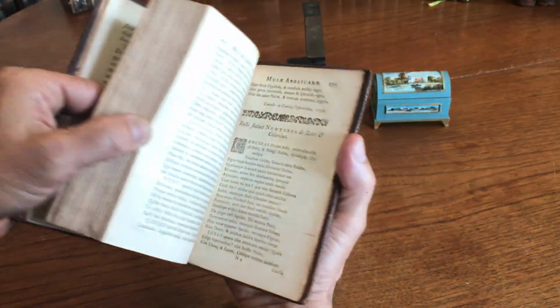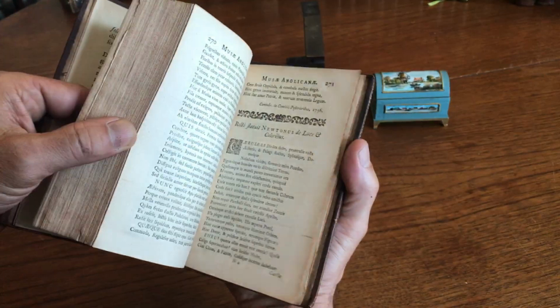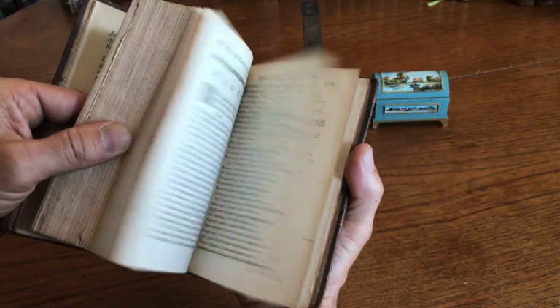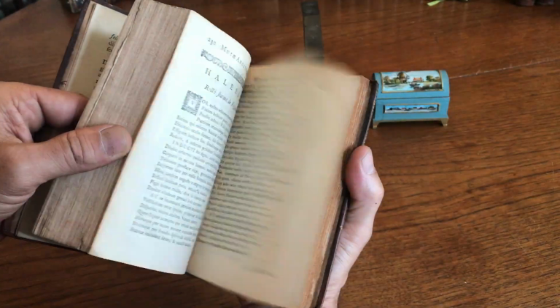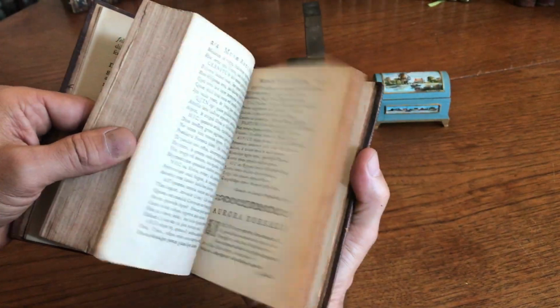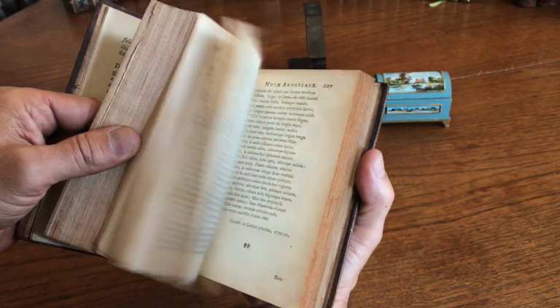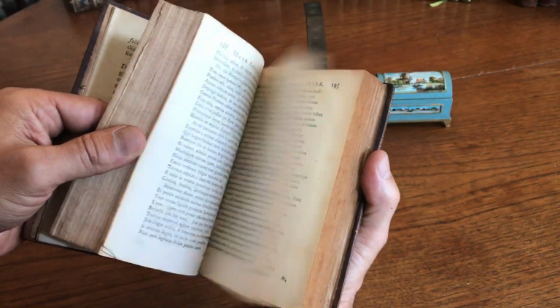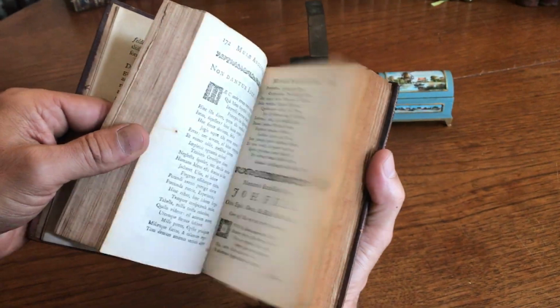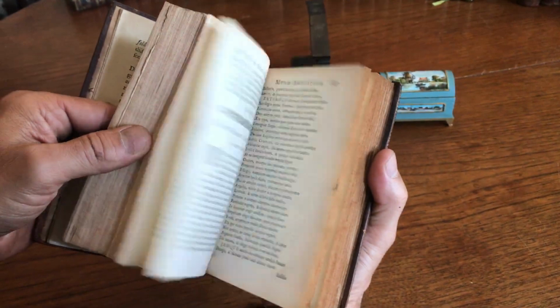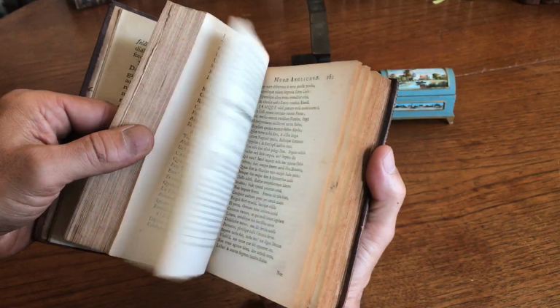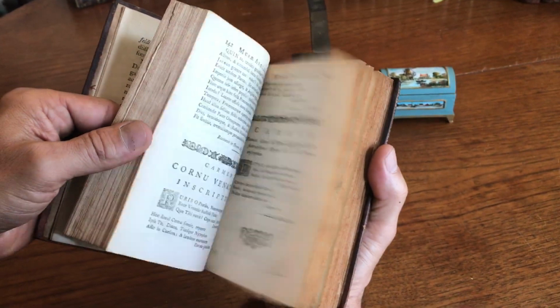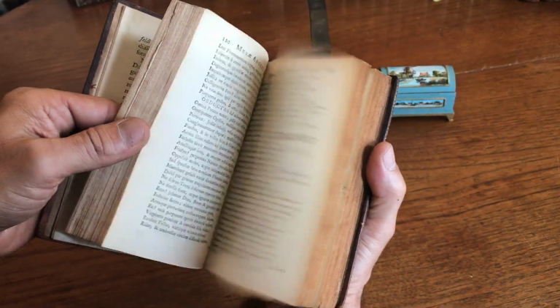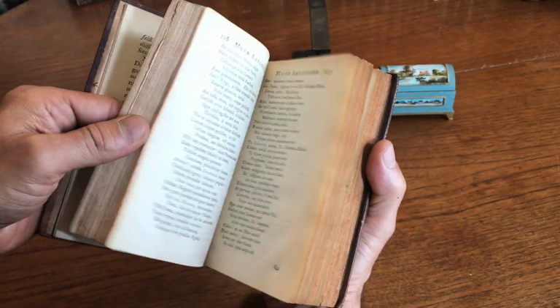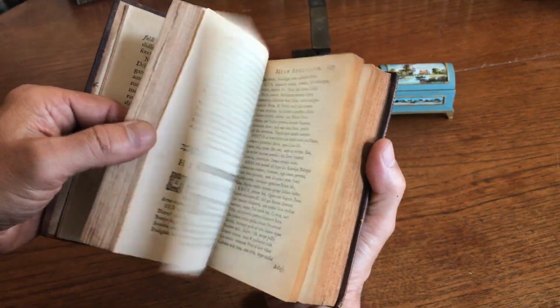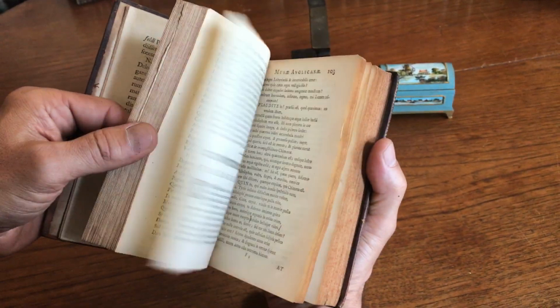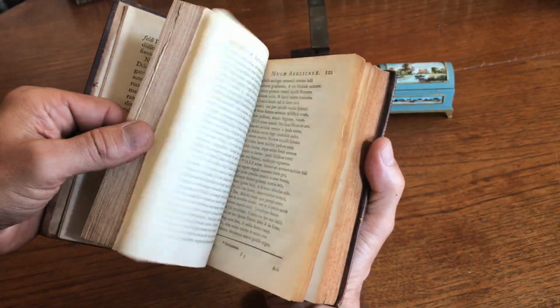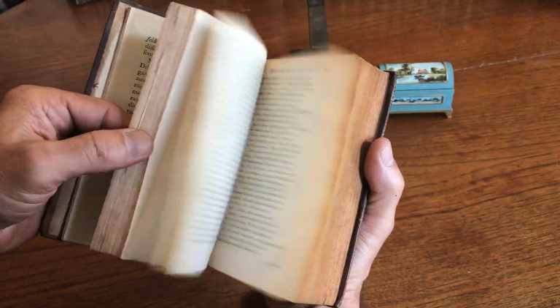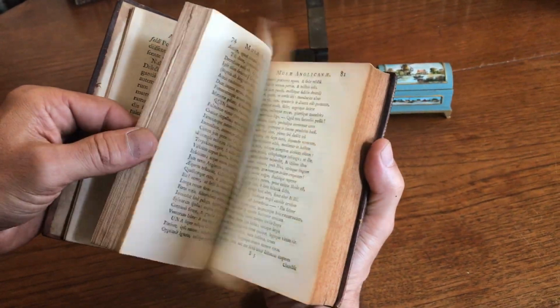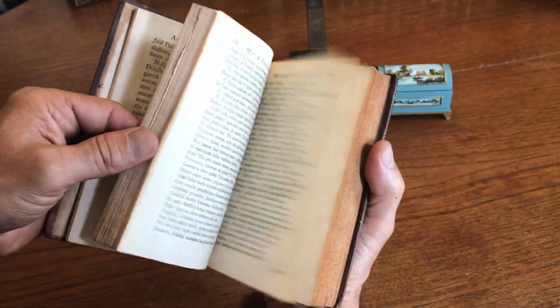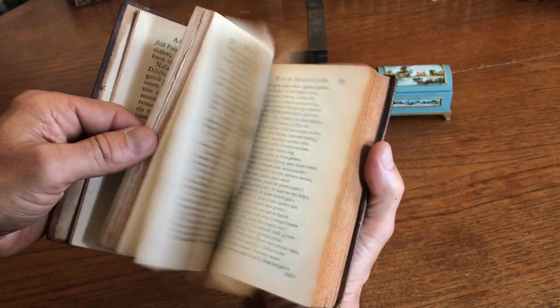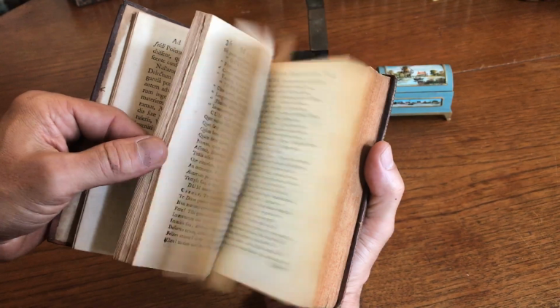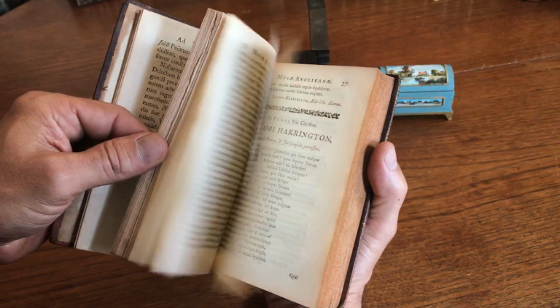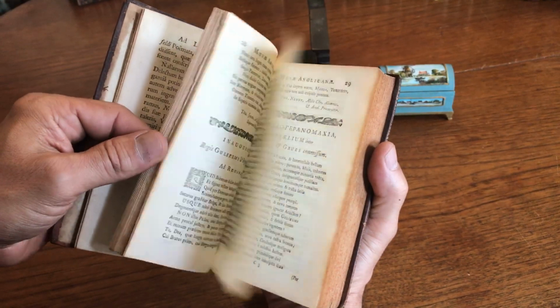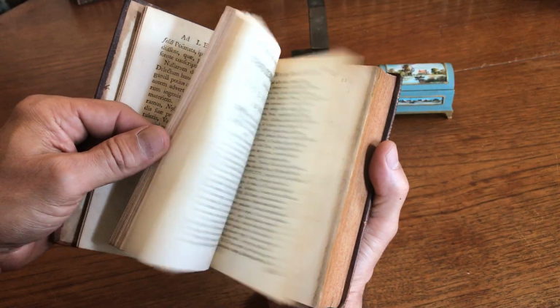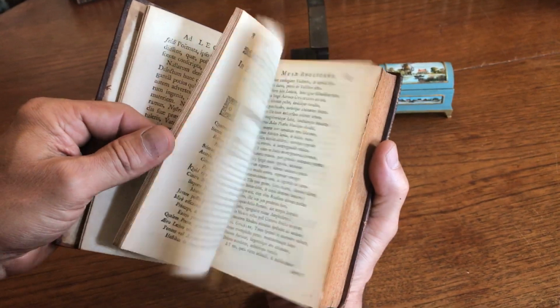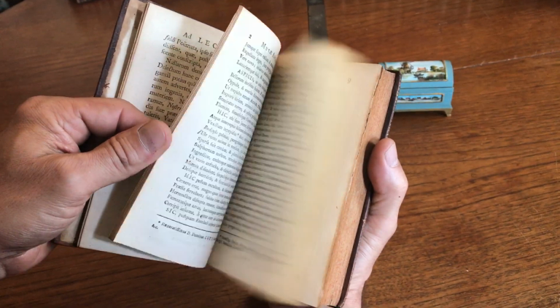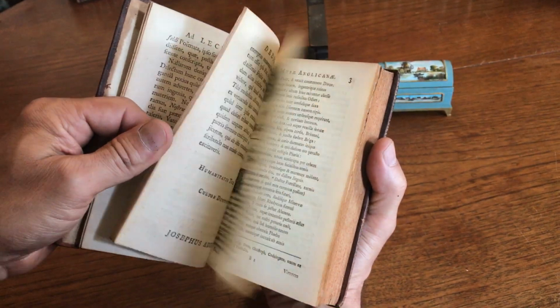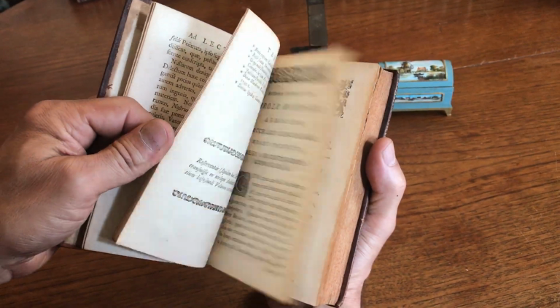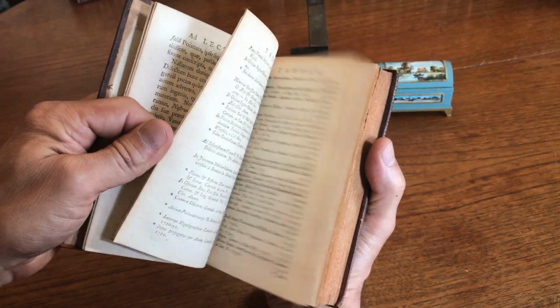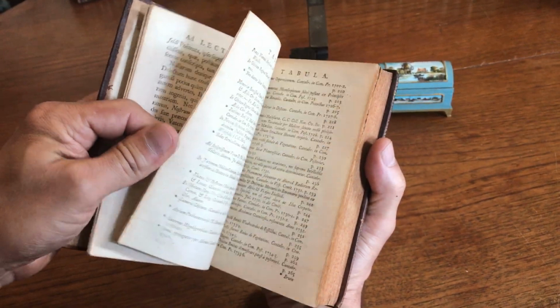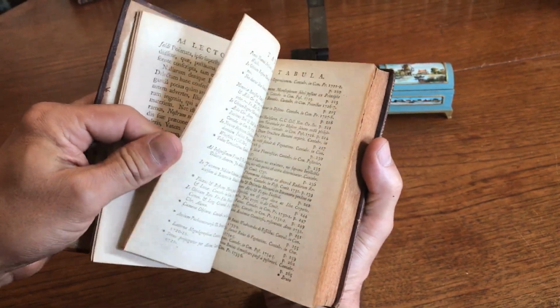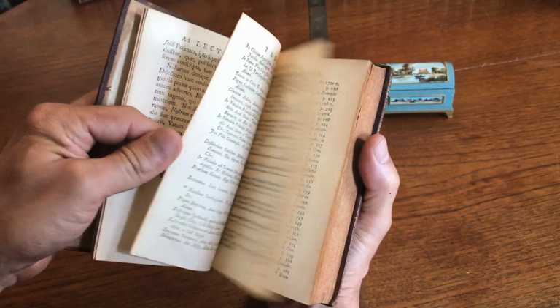Contents are clean, tight, and sound. Nice typesetting for the book.